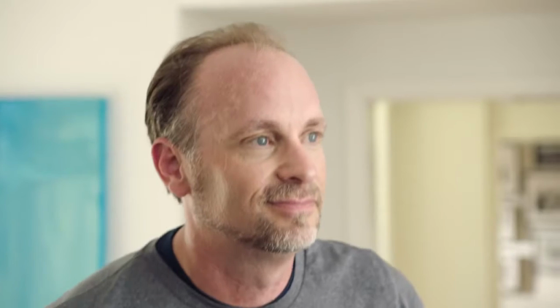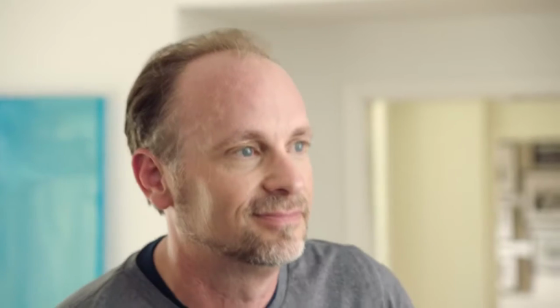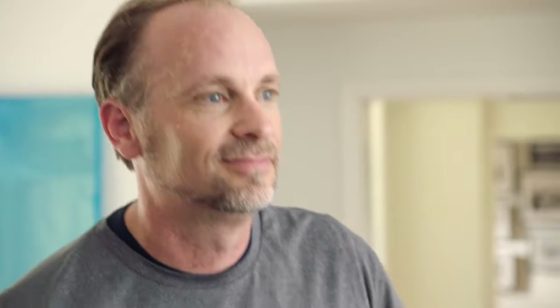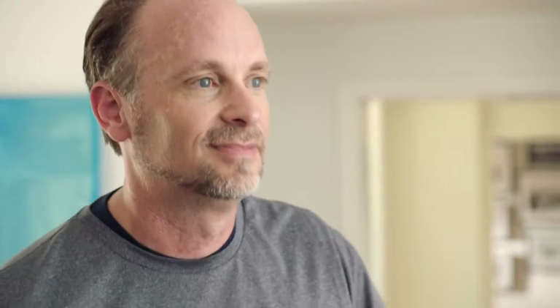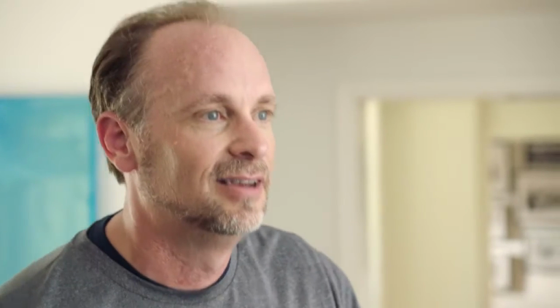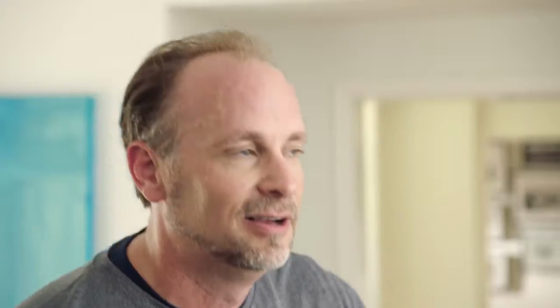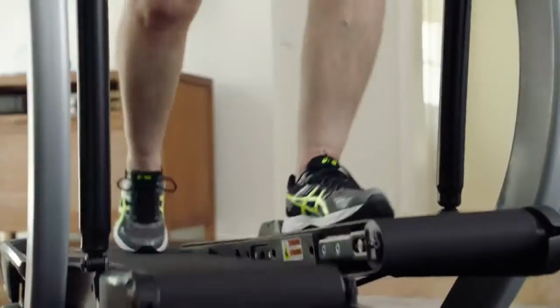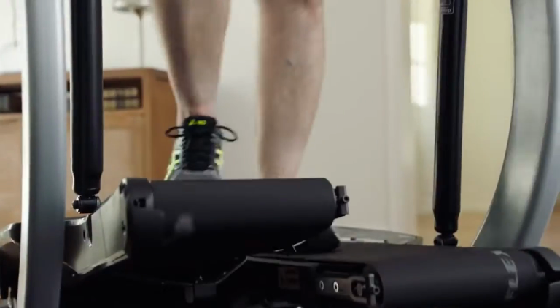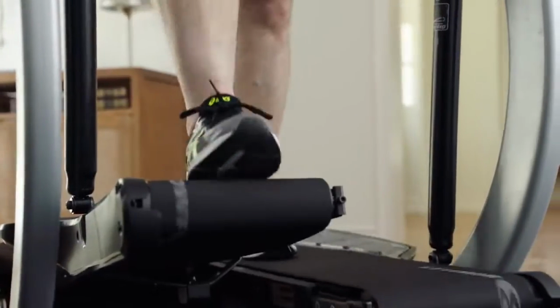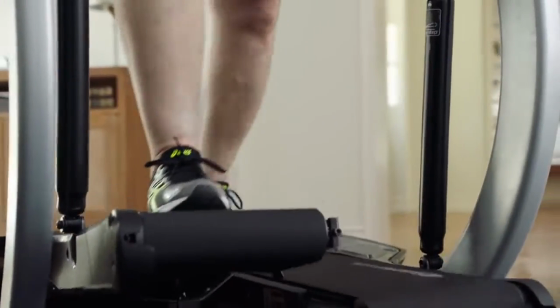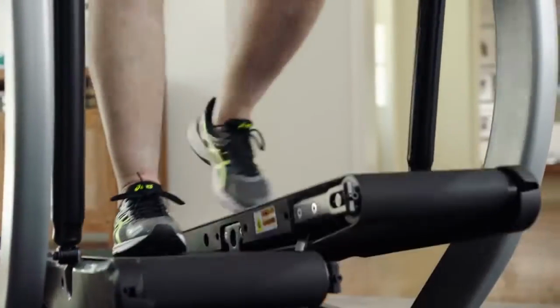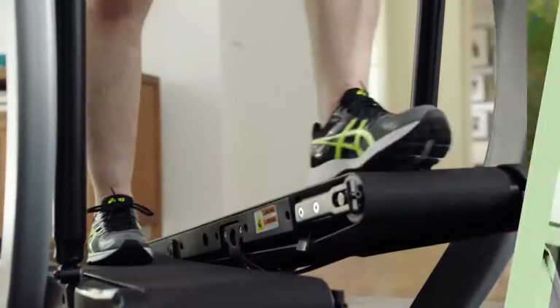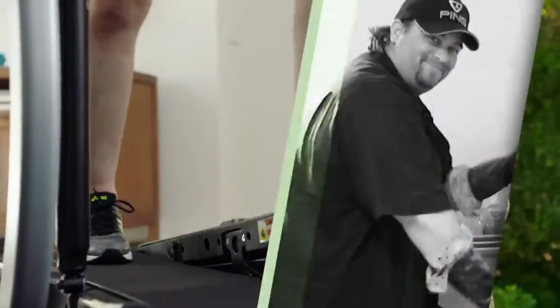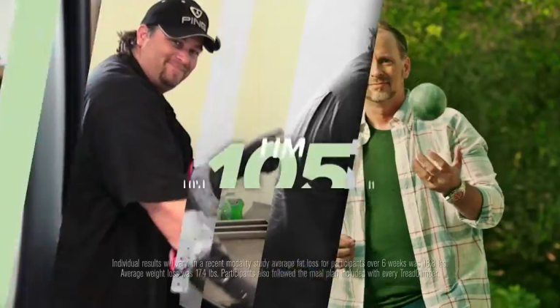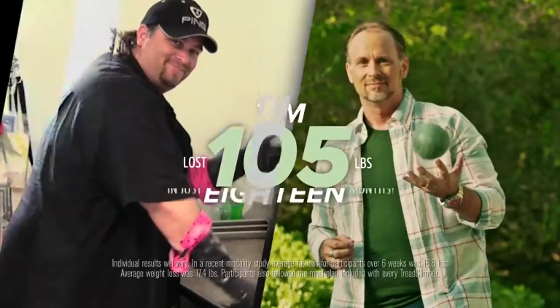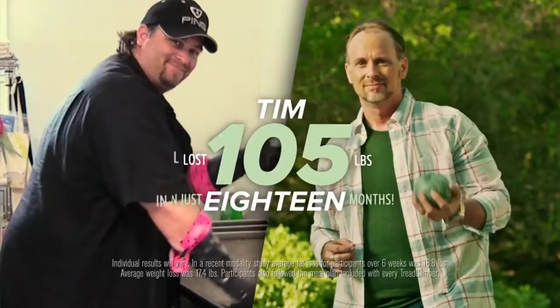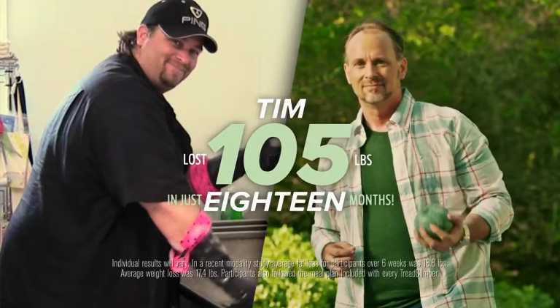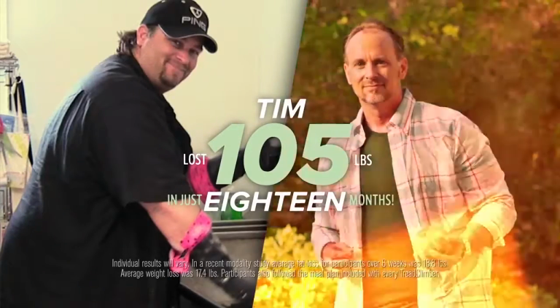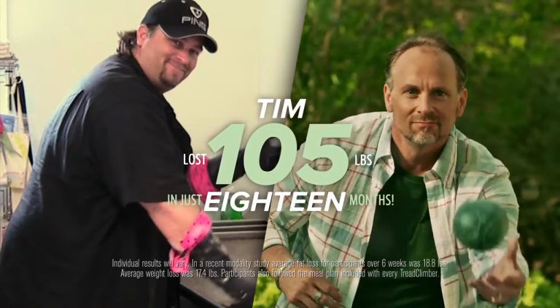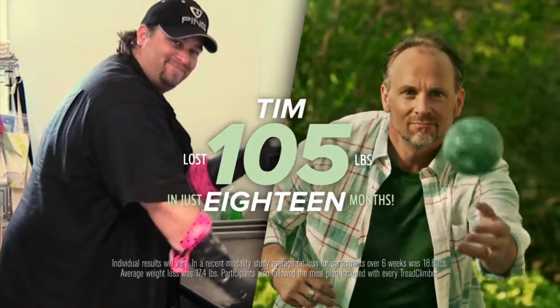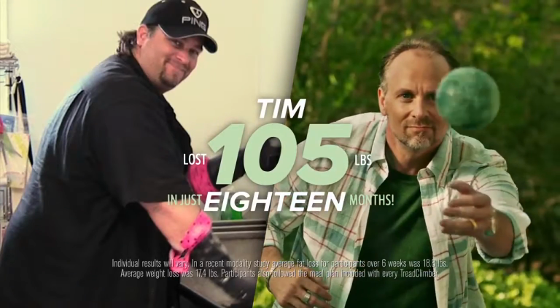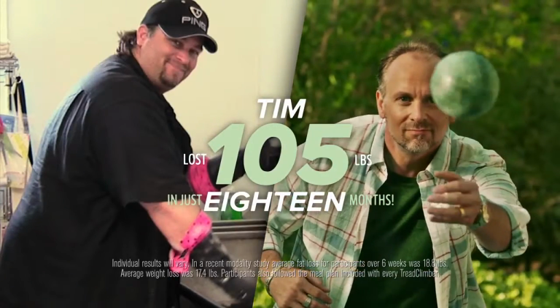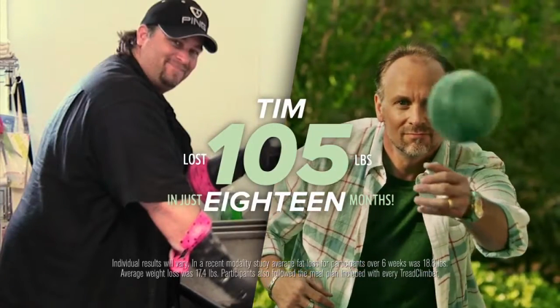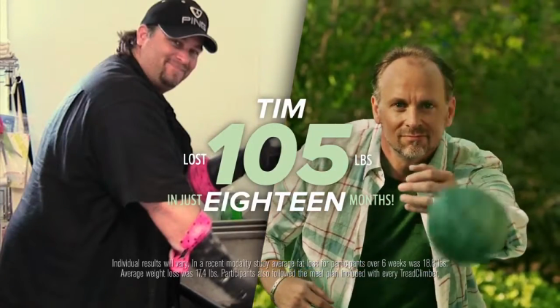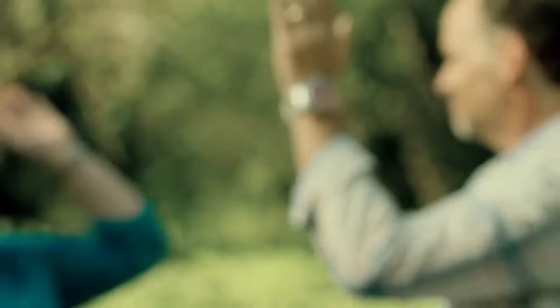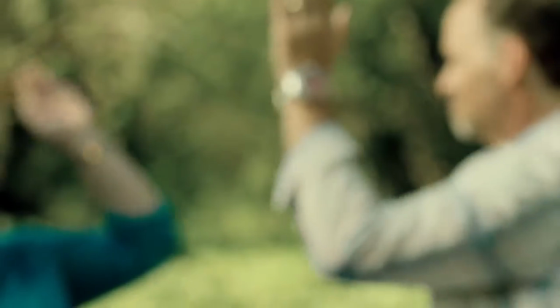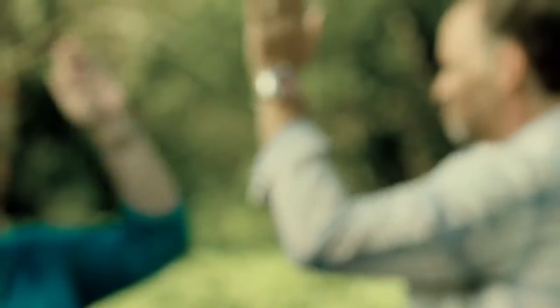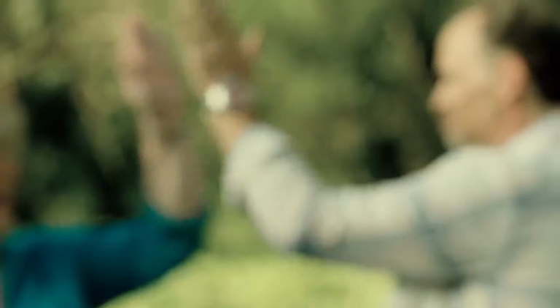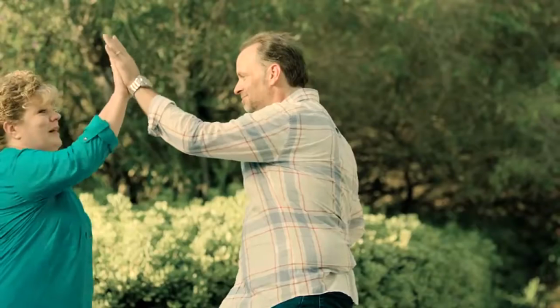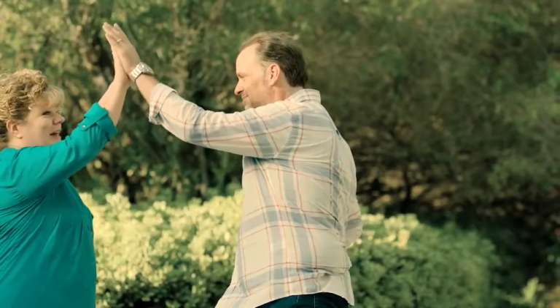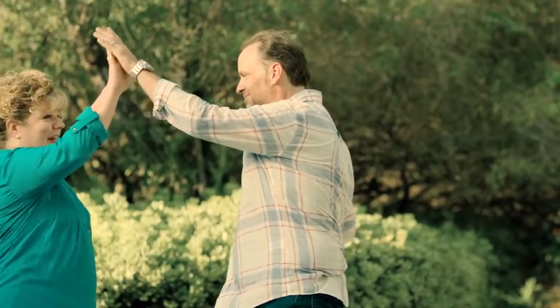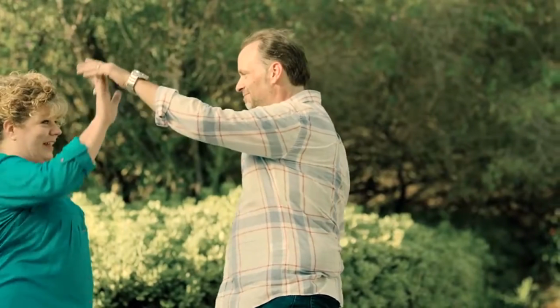After working on the TreadClimber, I had absolutely no aches and pains. I lost 105 pounds in 18 months — 30 minutes a day, three times a week. That's fantastic.